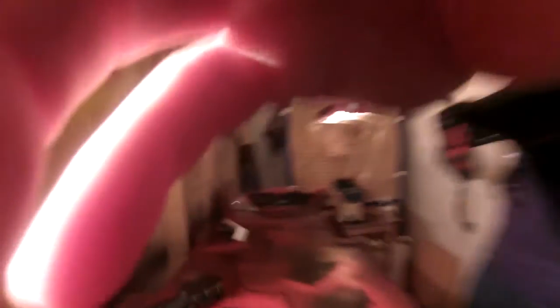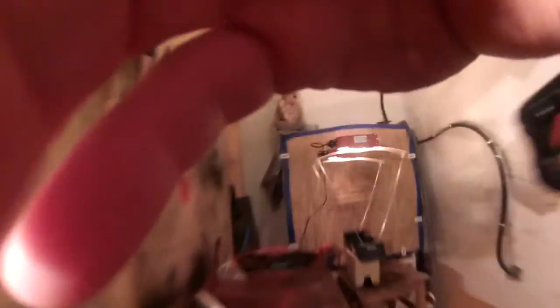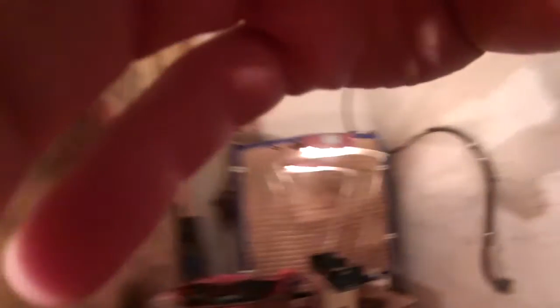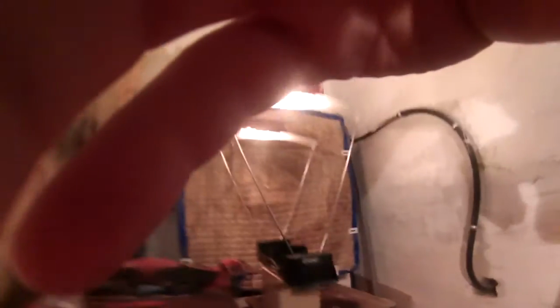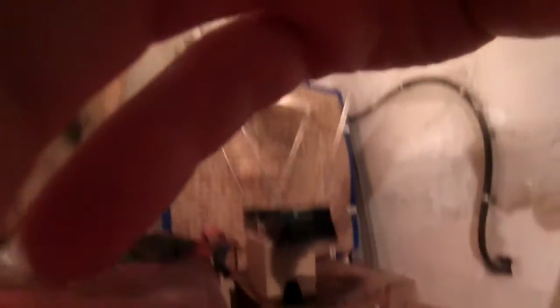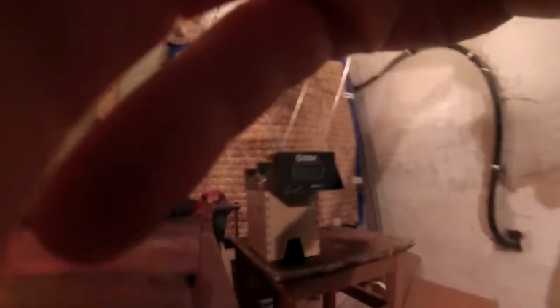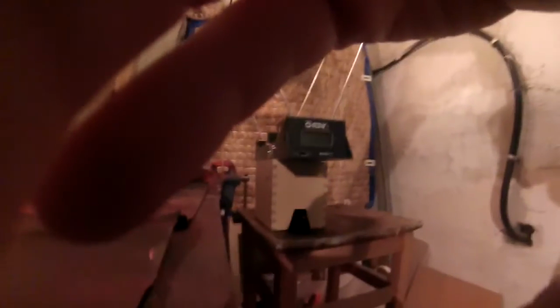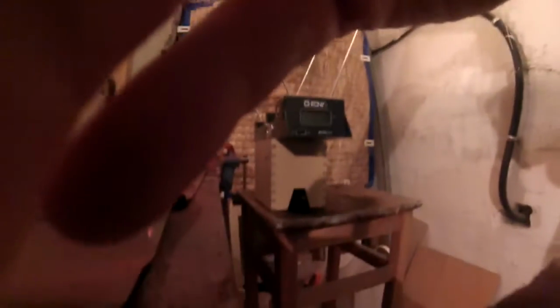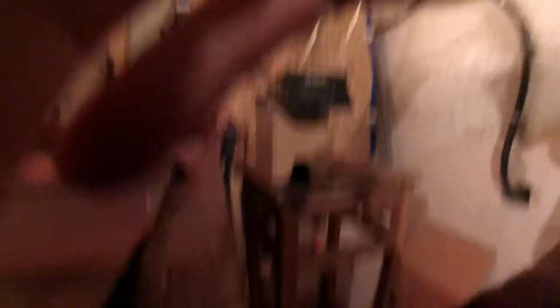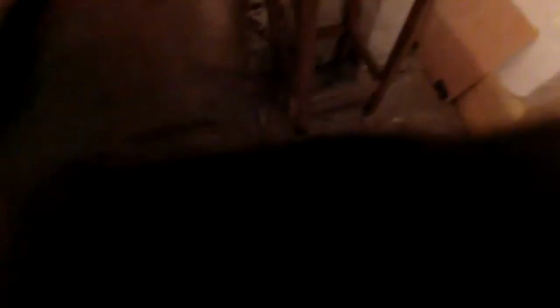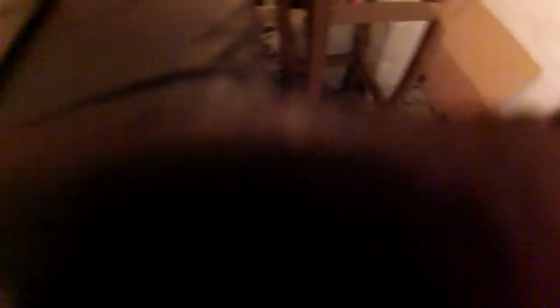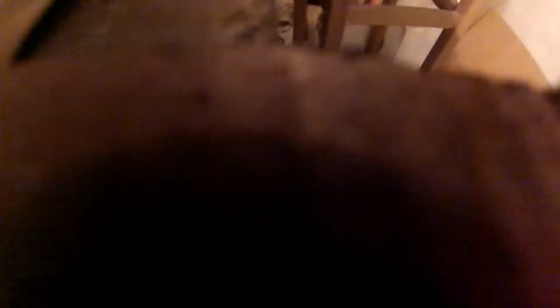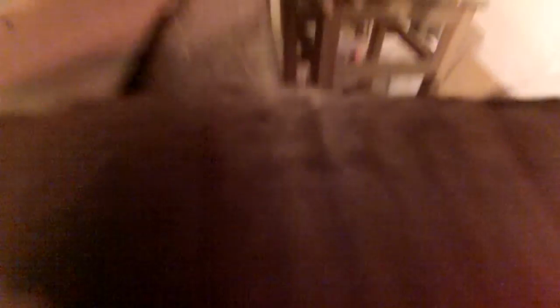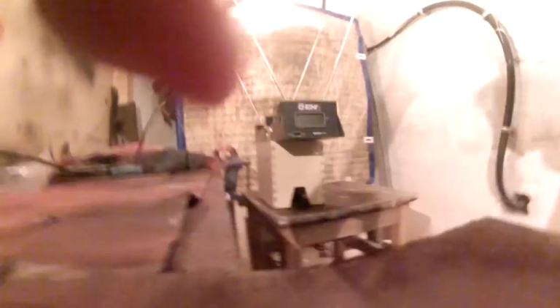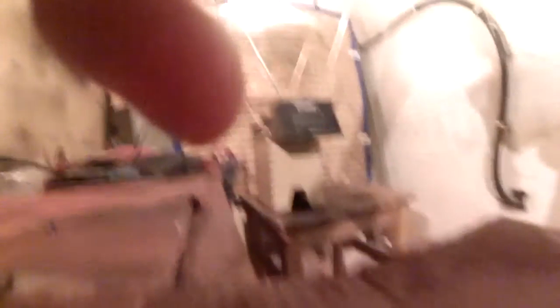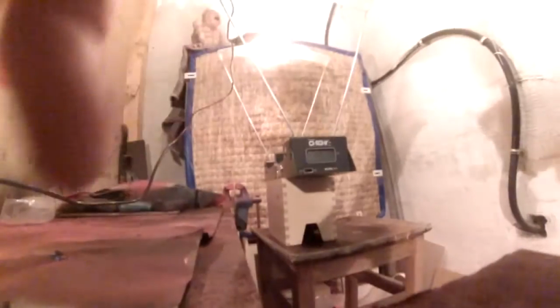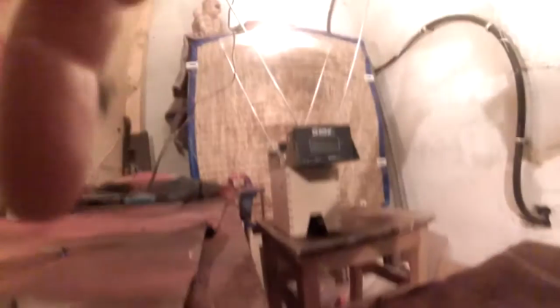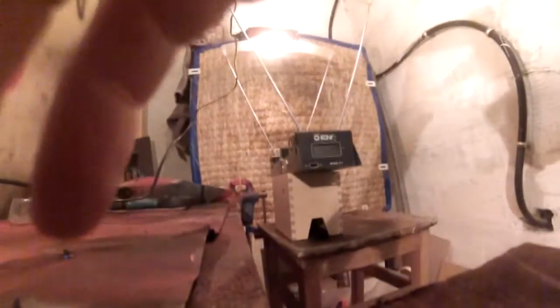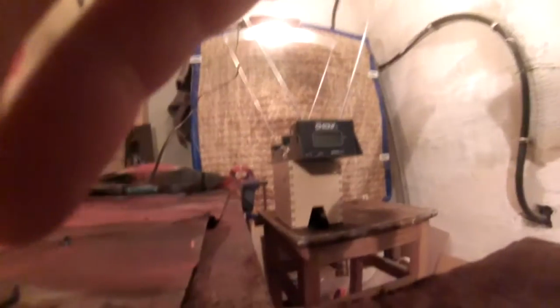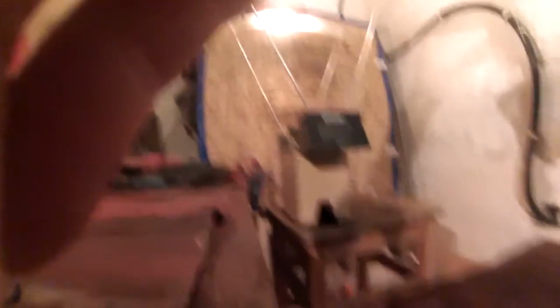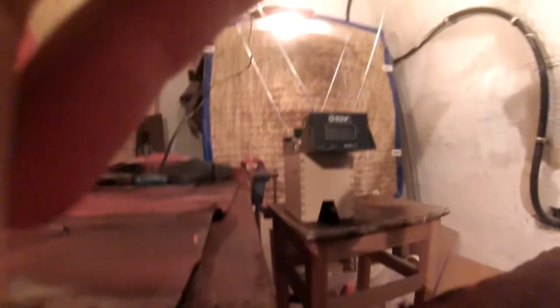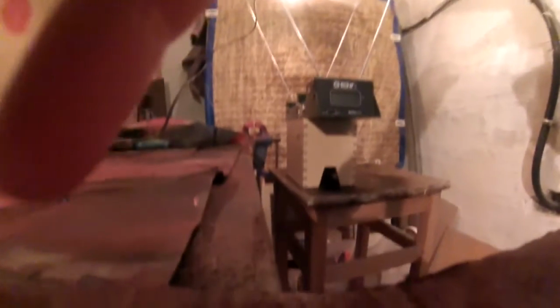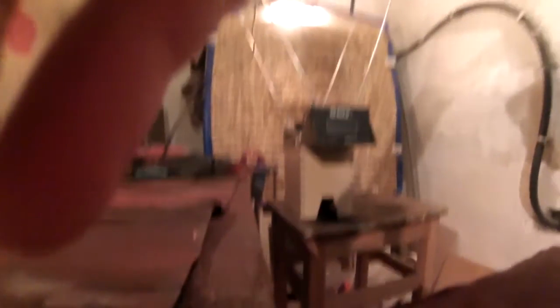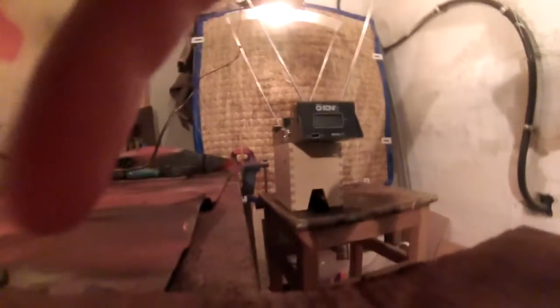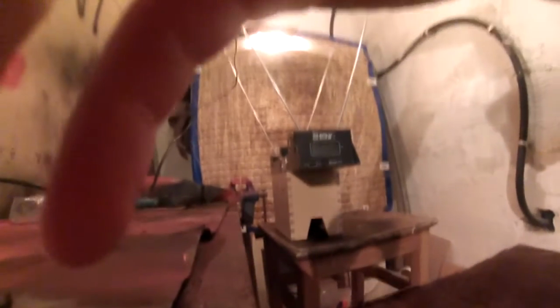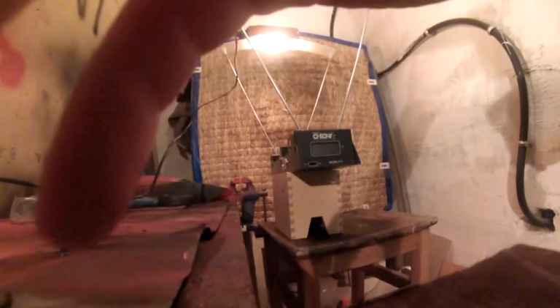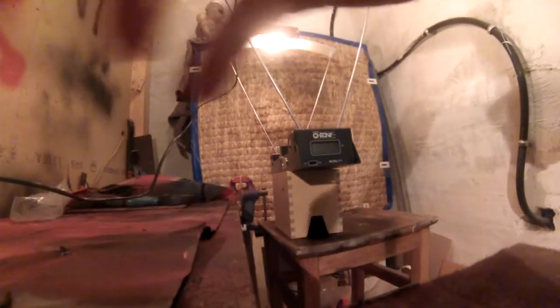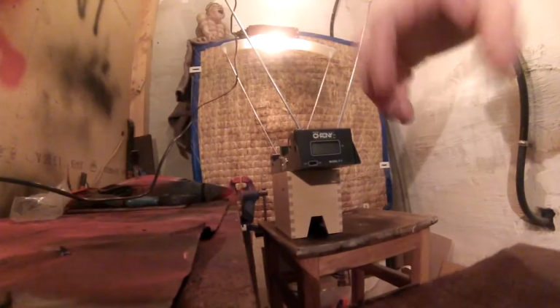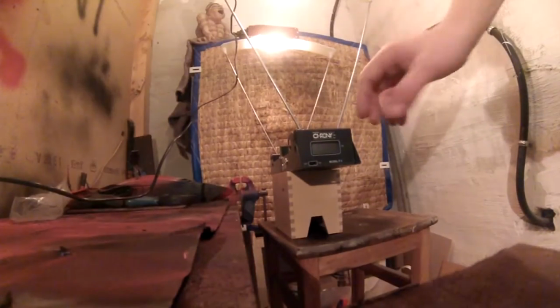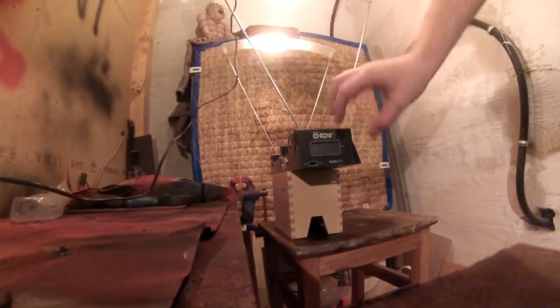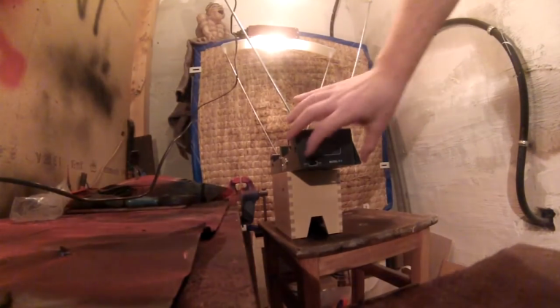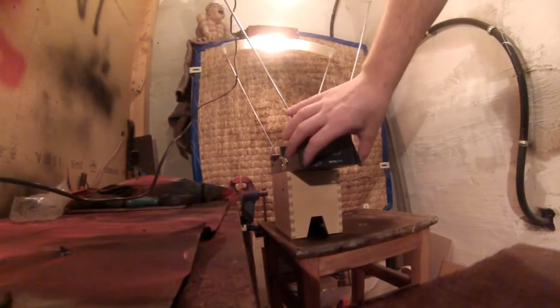Now let's see what the chrony says about dart speed. I haven't measured it yet, but I'm sure it will not be all too slow.